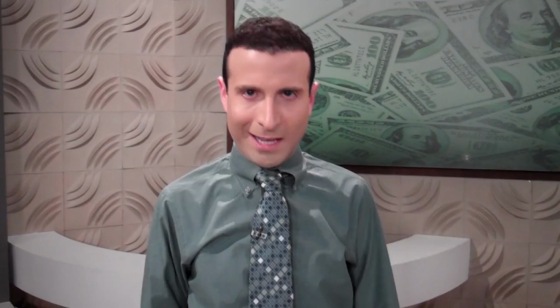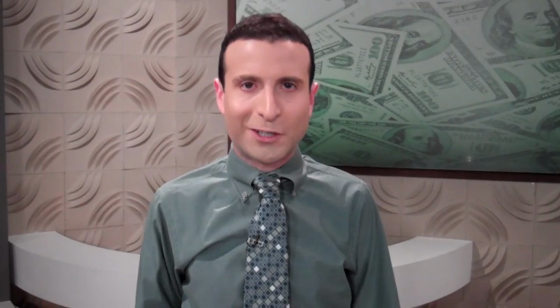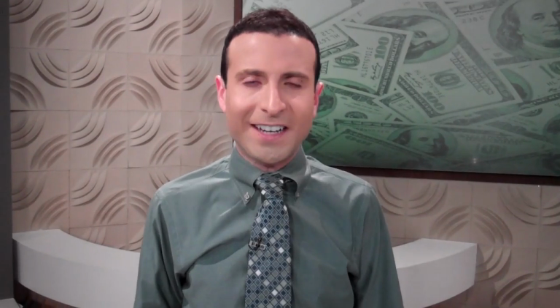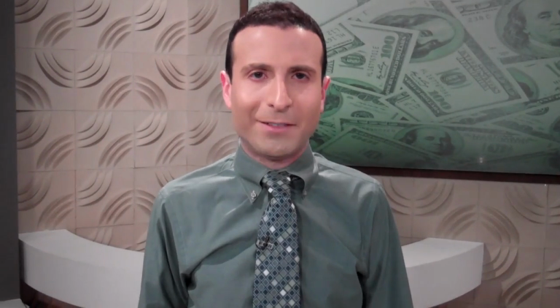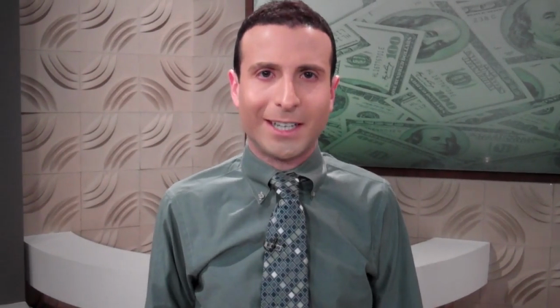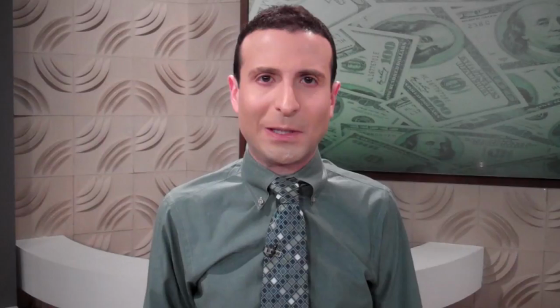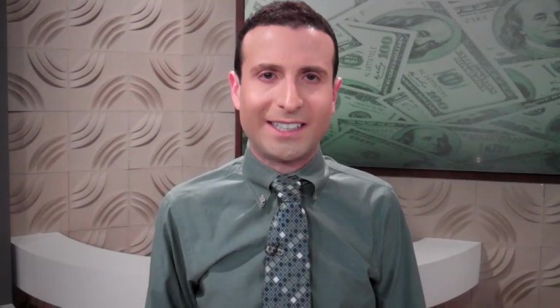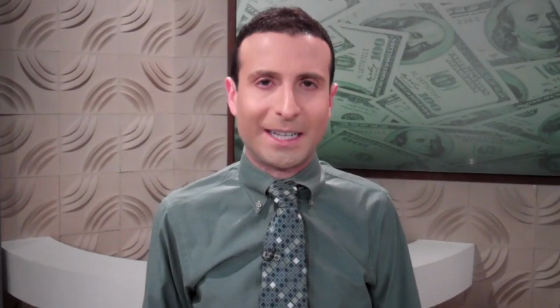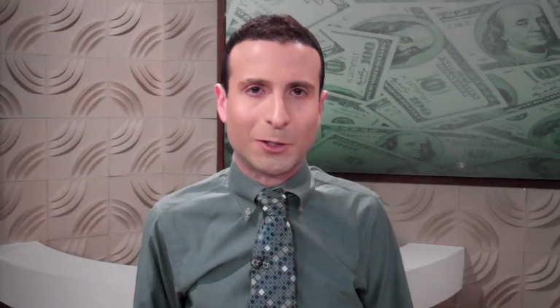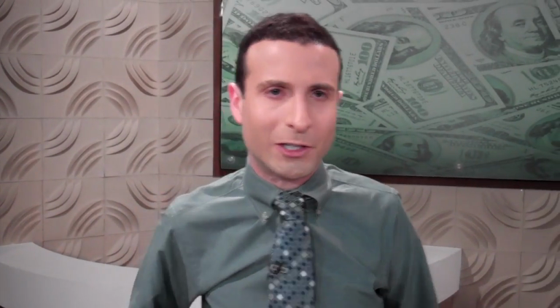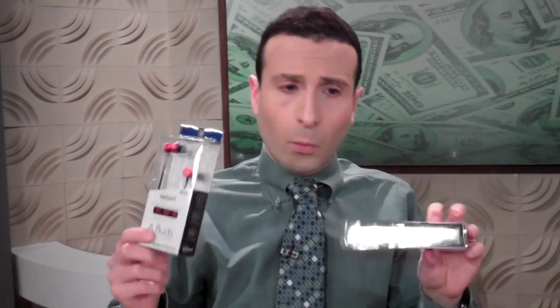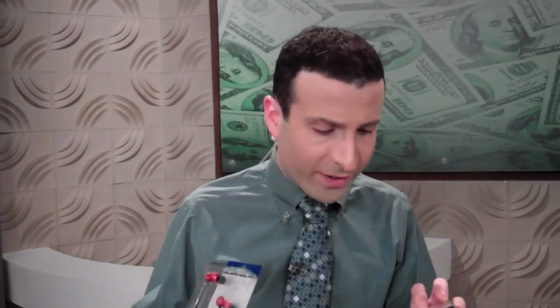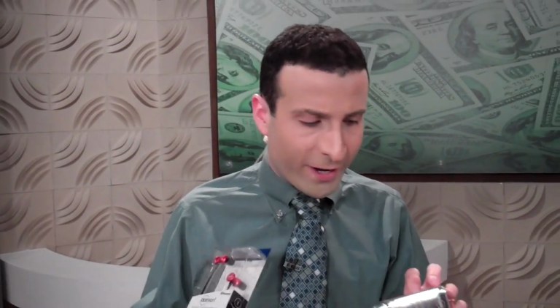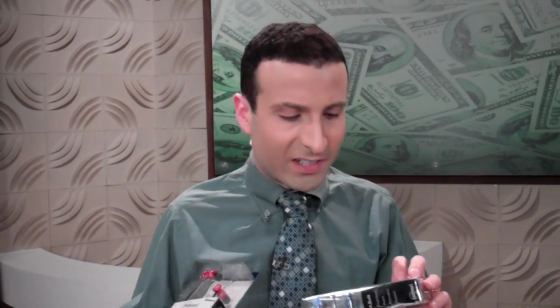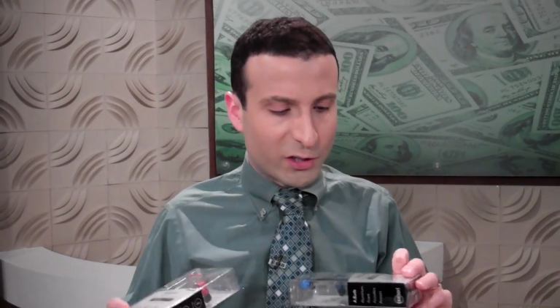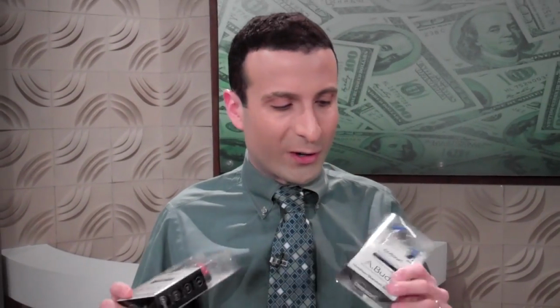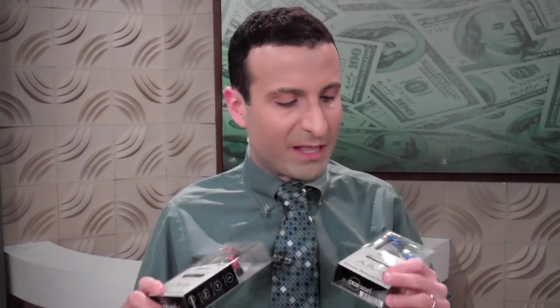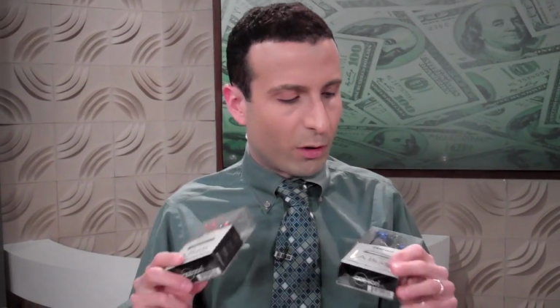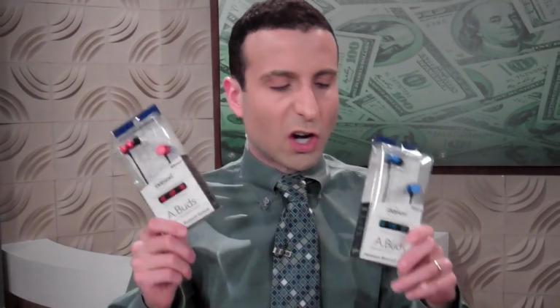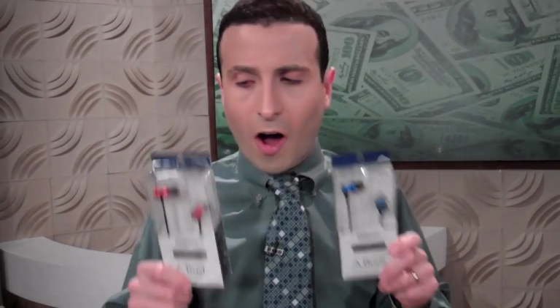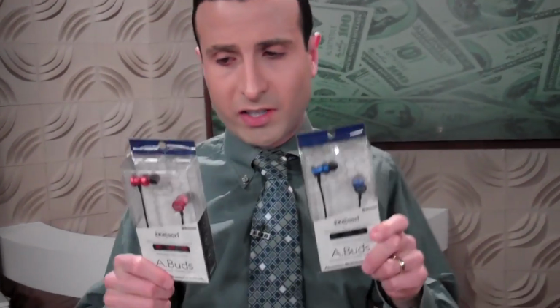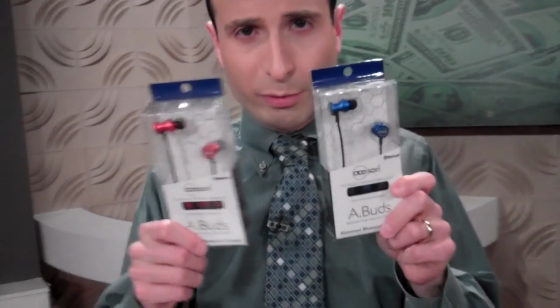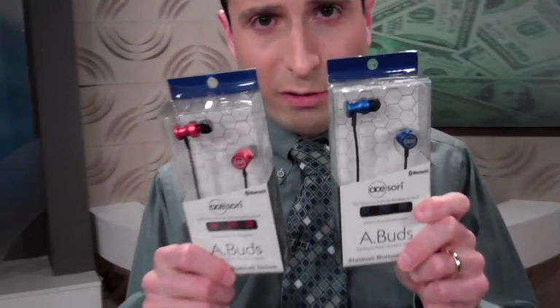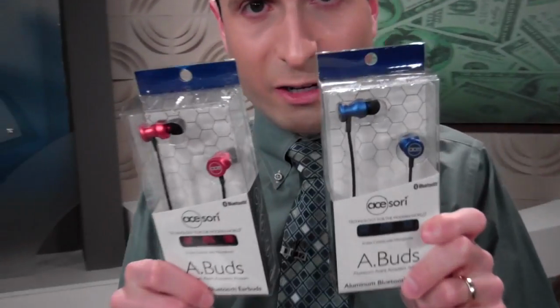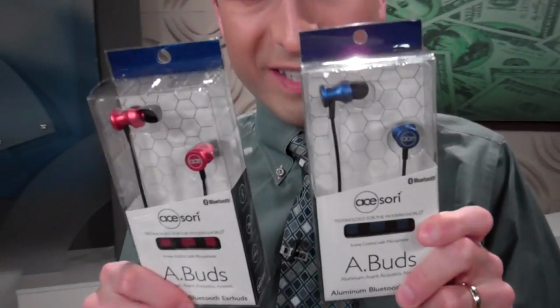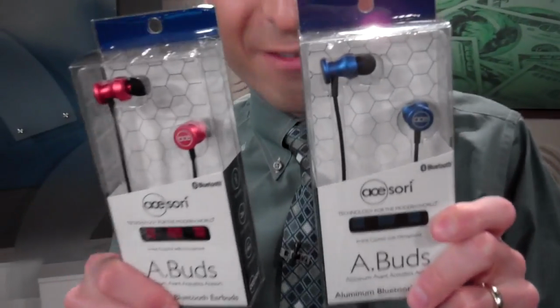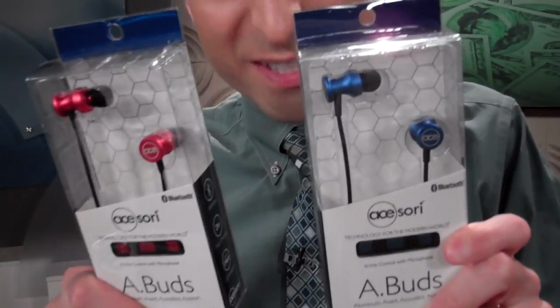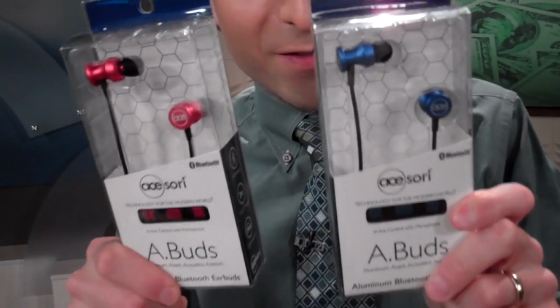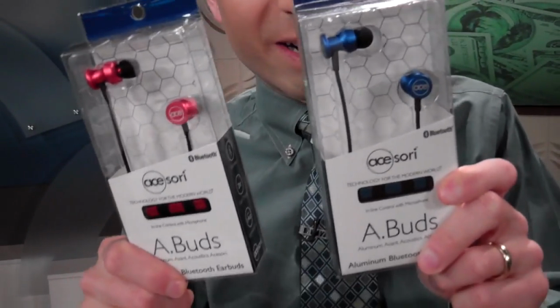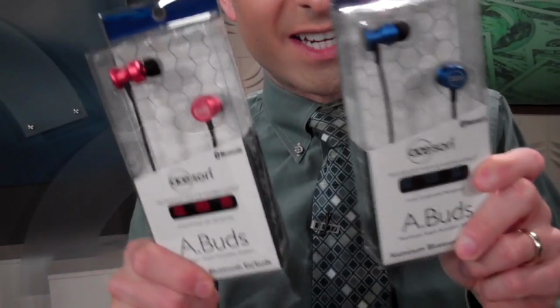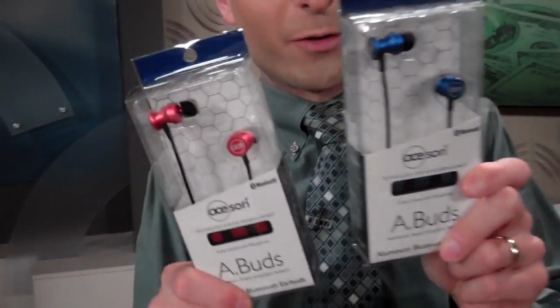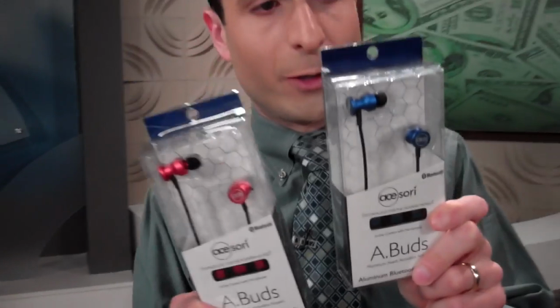So there you have it. I hope you like that demonstration. One of our next deals is going to be the most awesome Bluetooth earbuds, down from $70 to under $30.